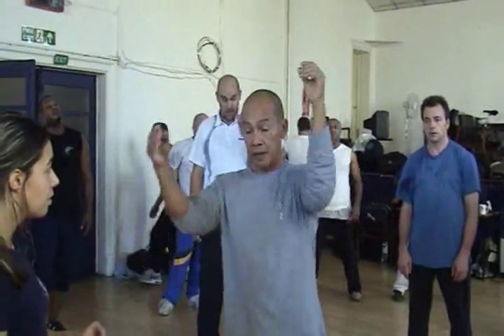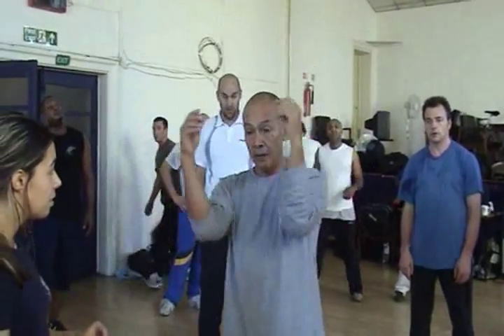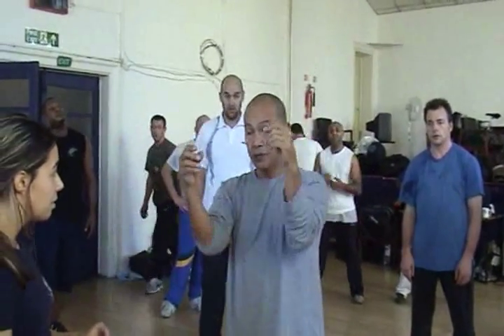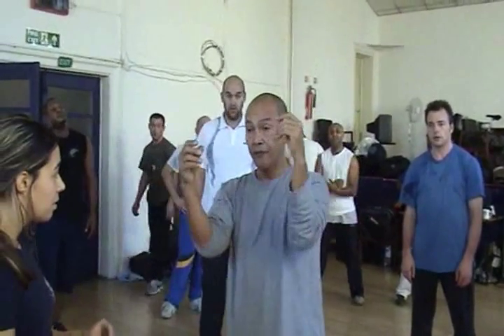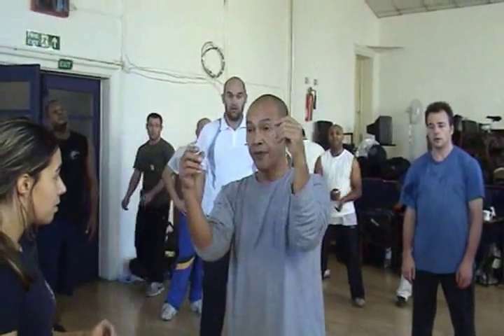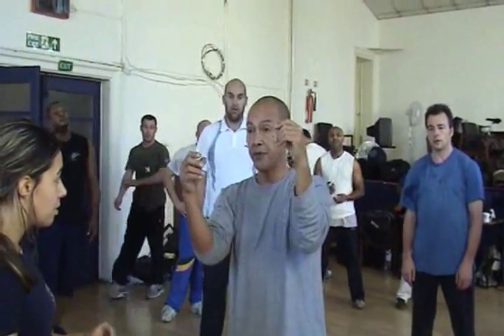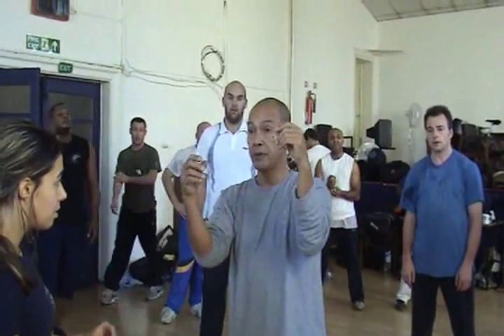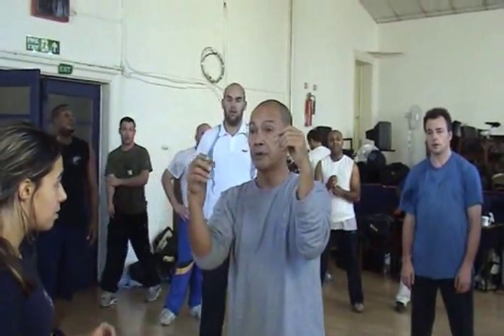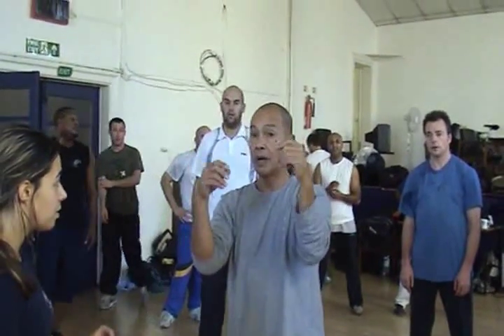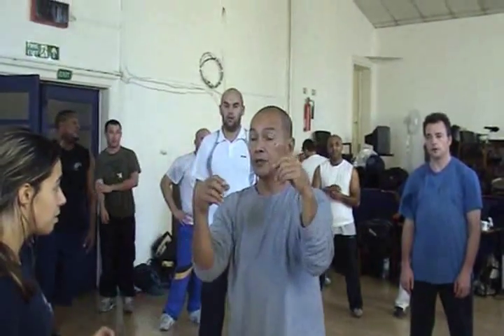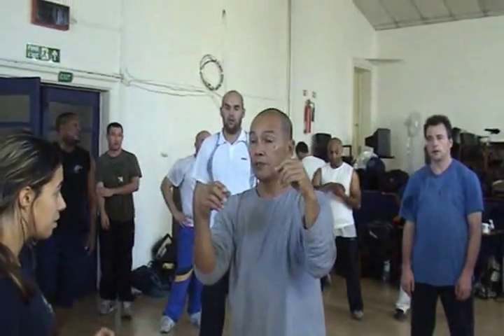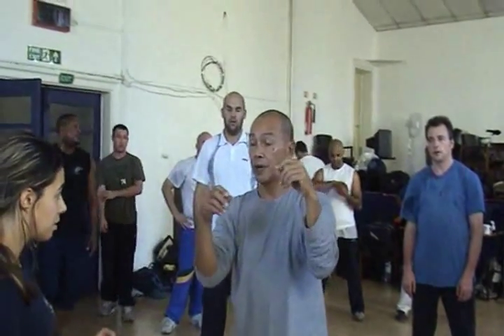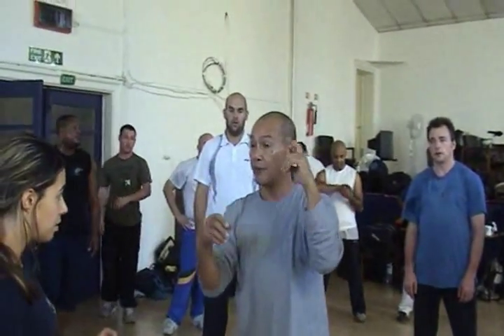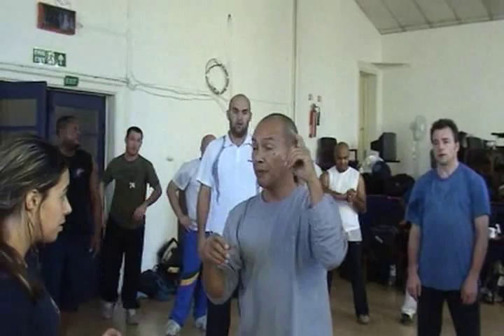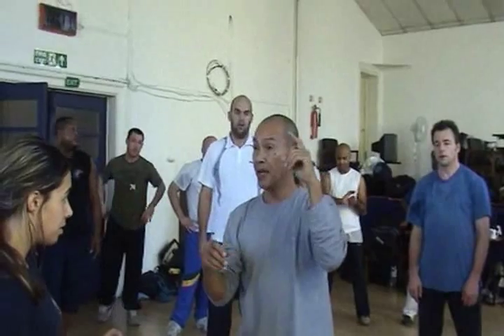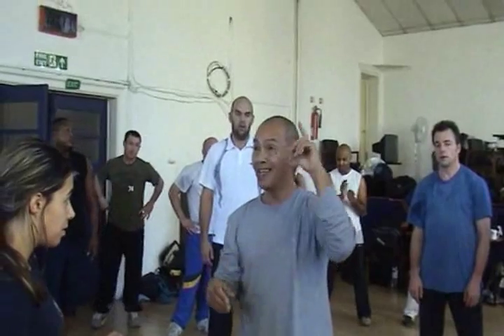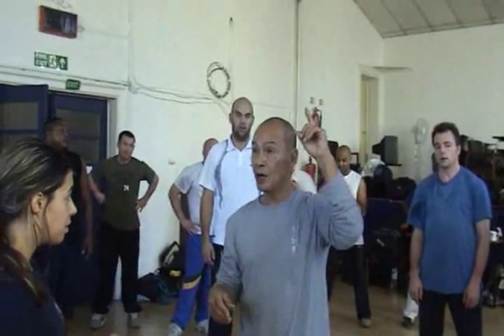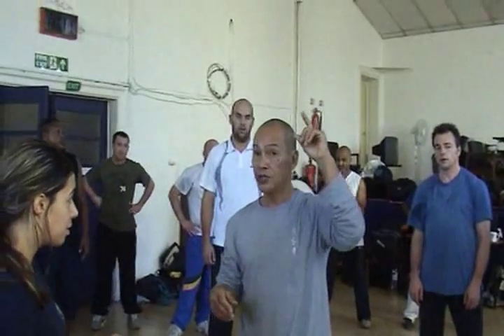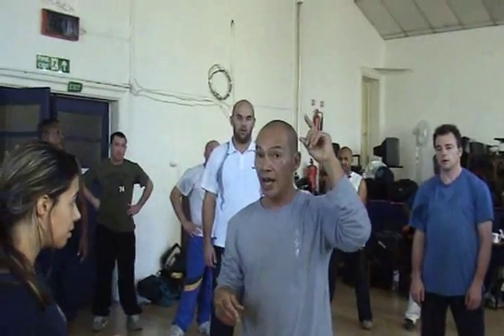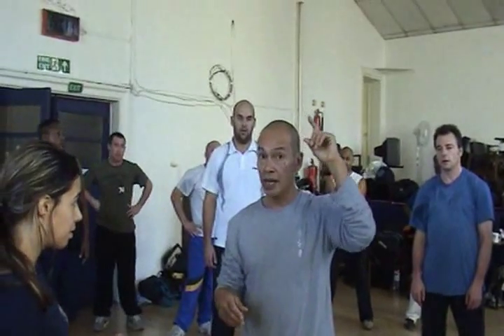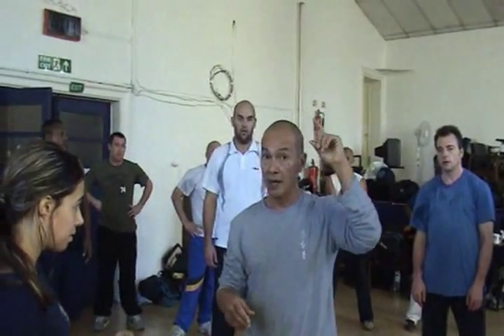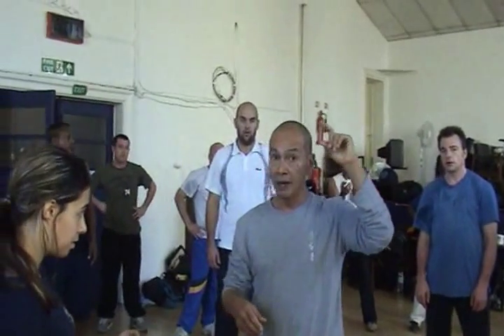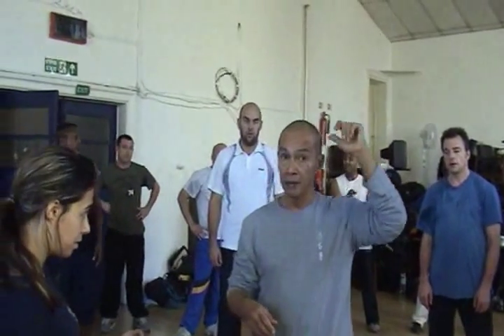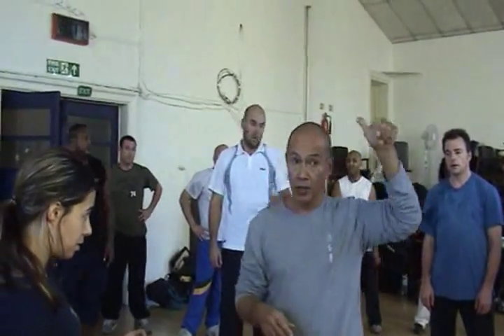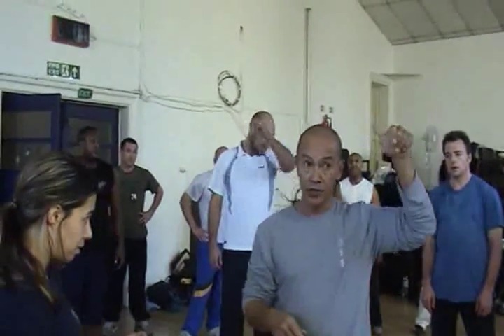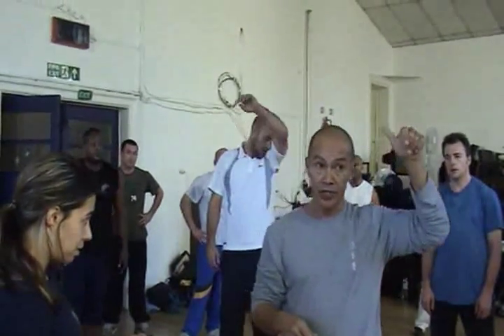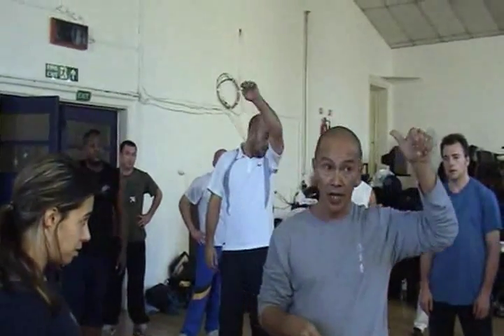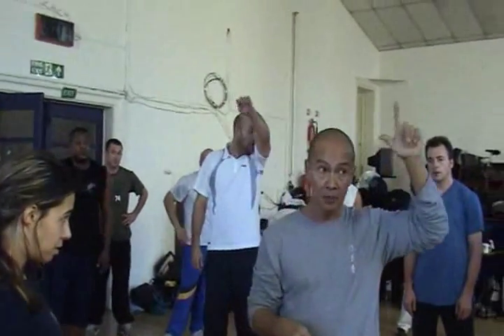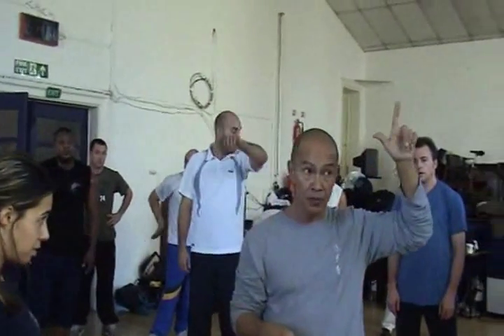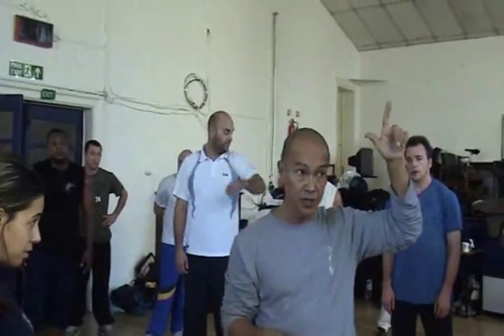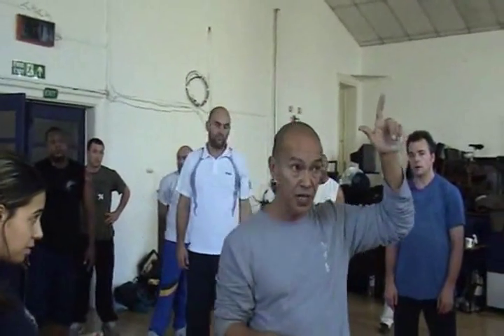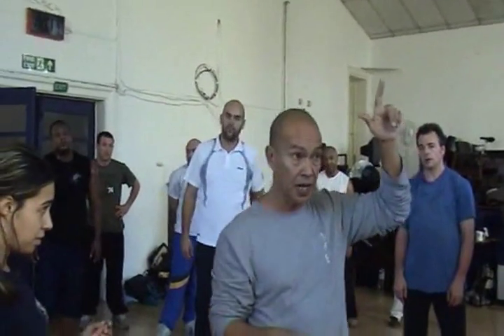Elbows in front of you, grabbing your partner — remember that ego check, posture check, composure check, power check.